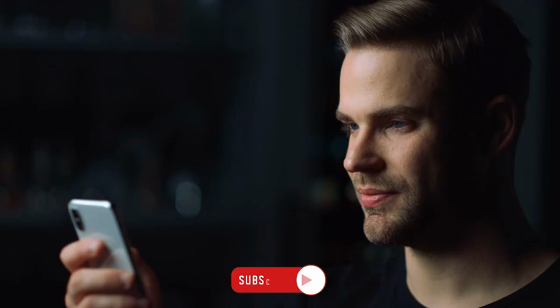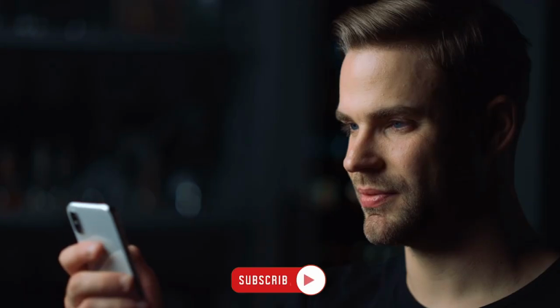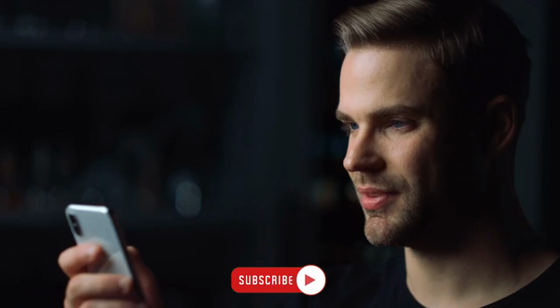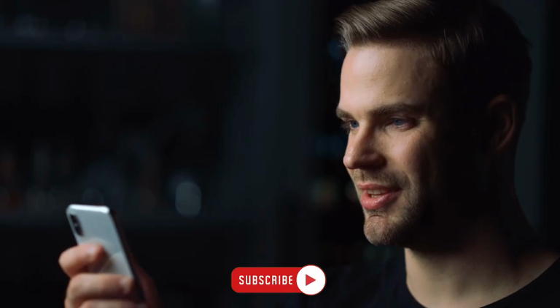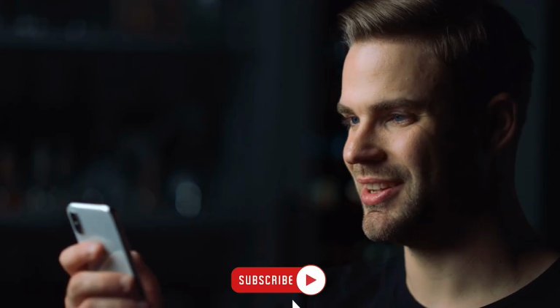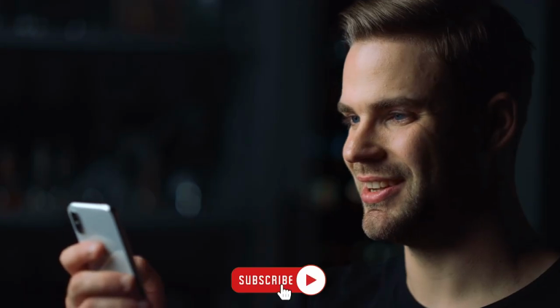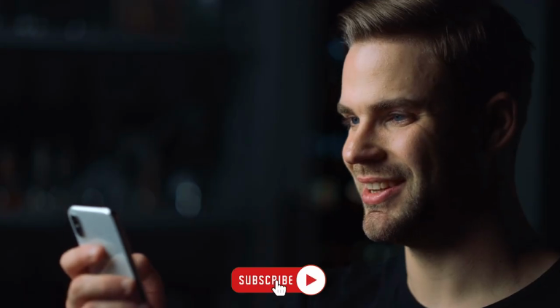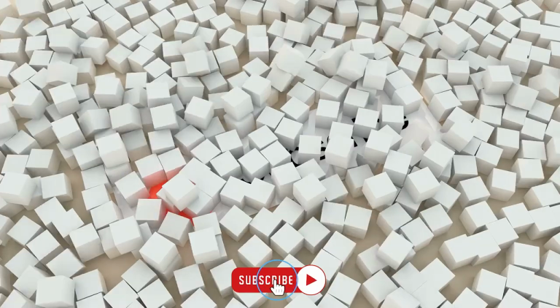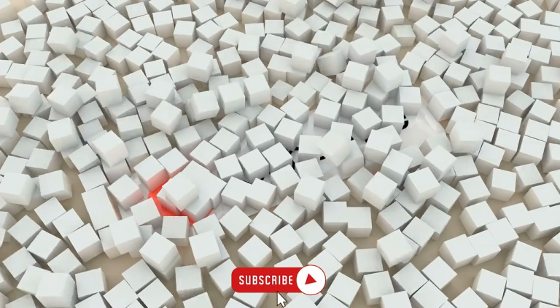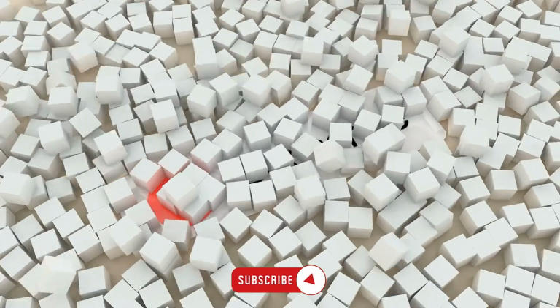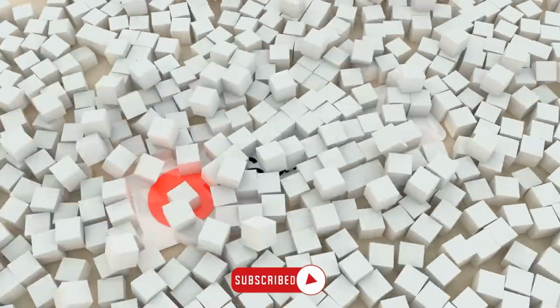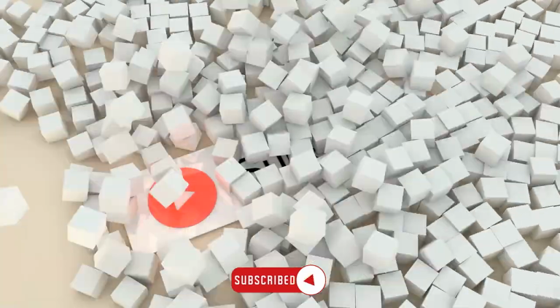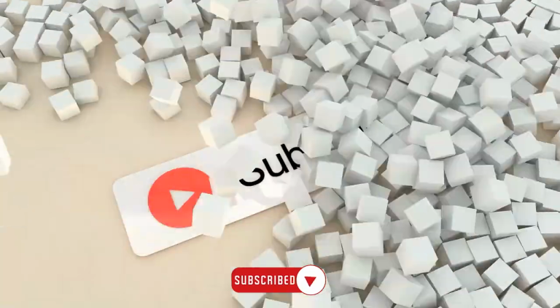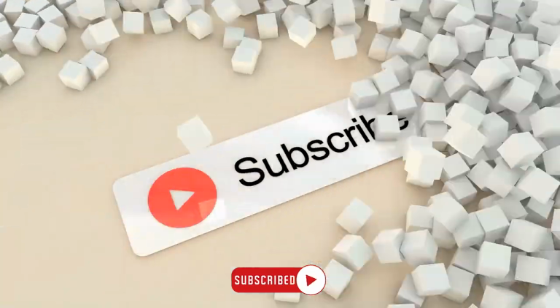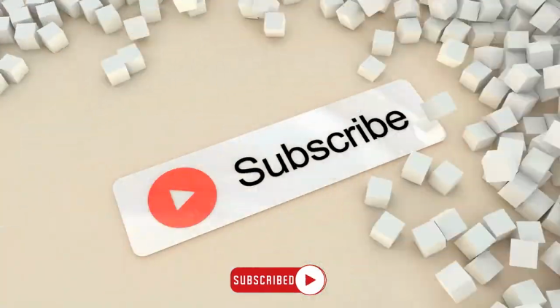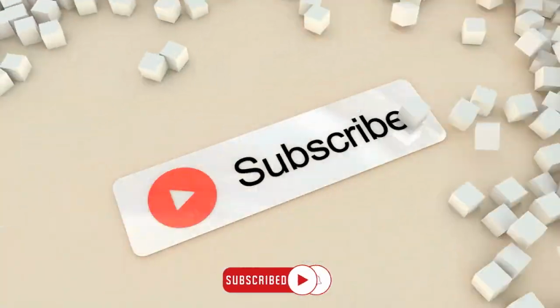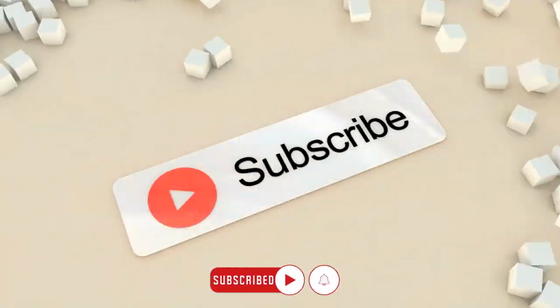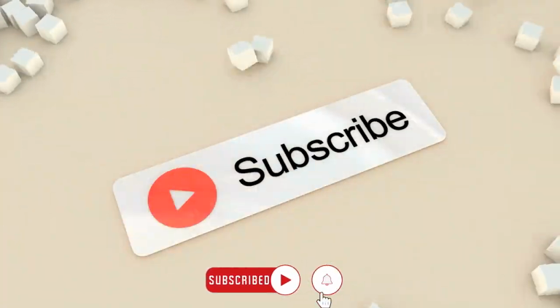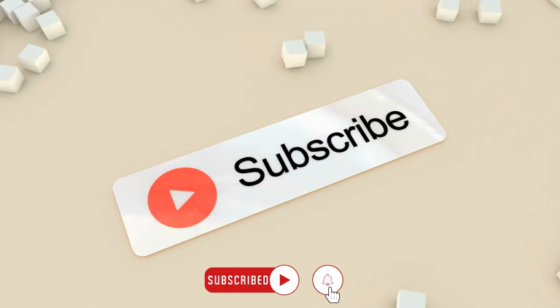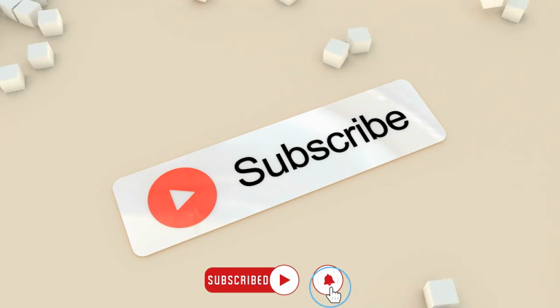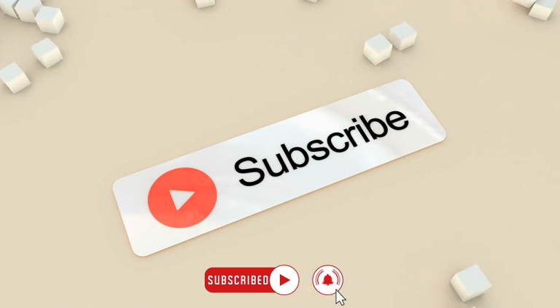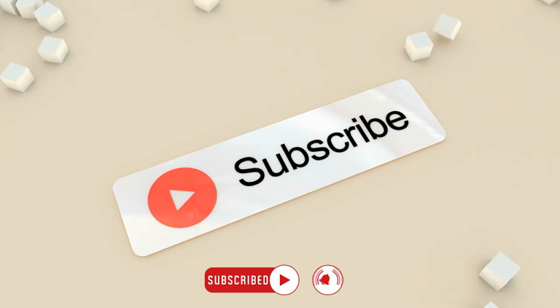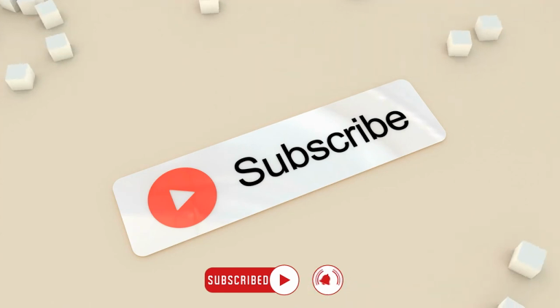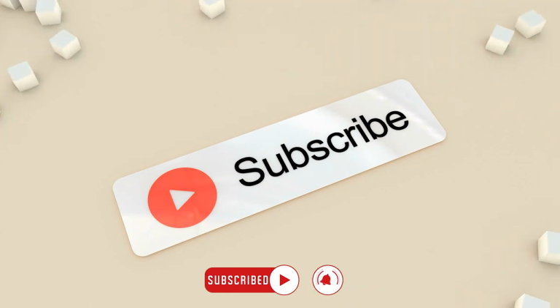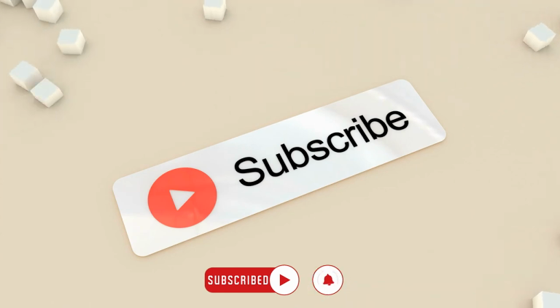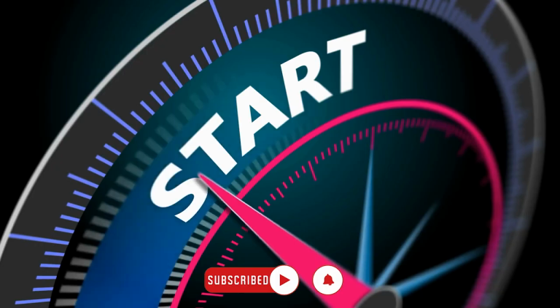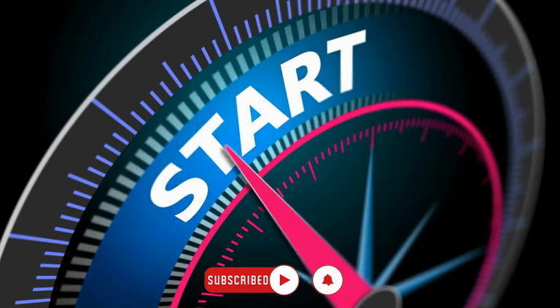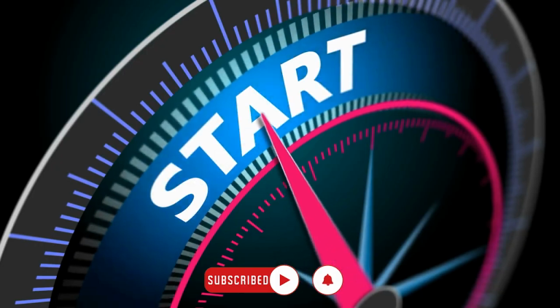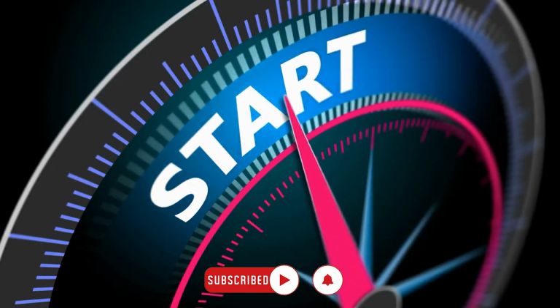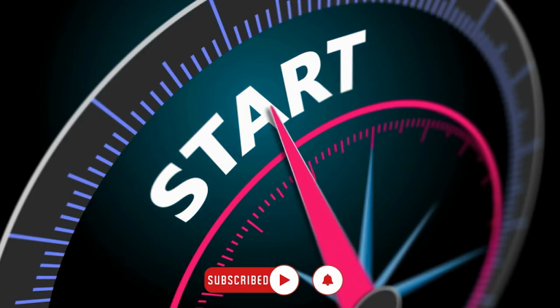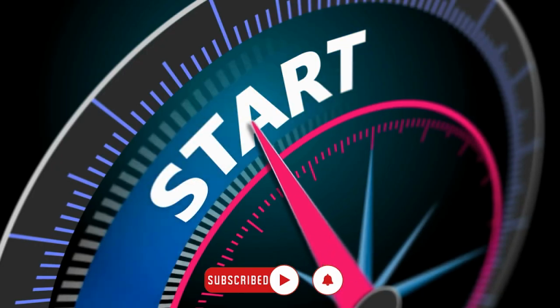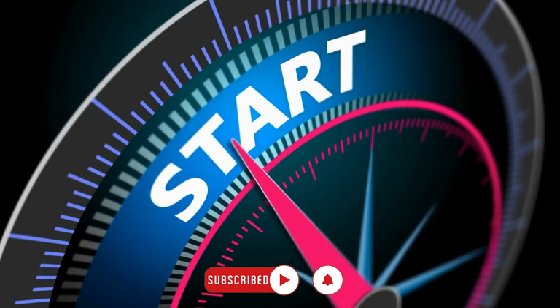Before we get into the video, please be sure to hit the like button and subscribe for more content like this. Now let's get into the video.